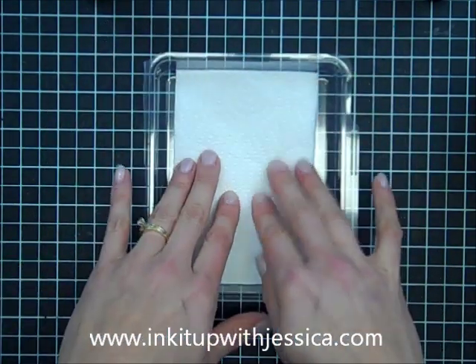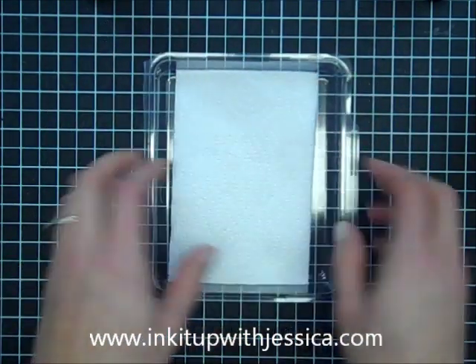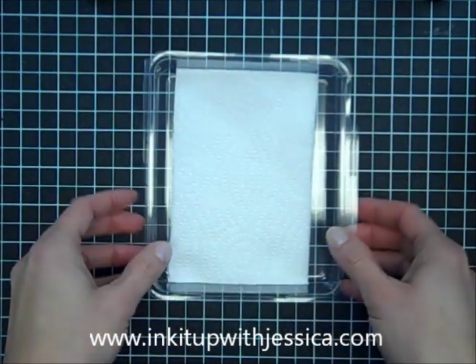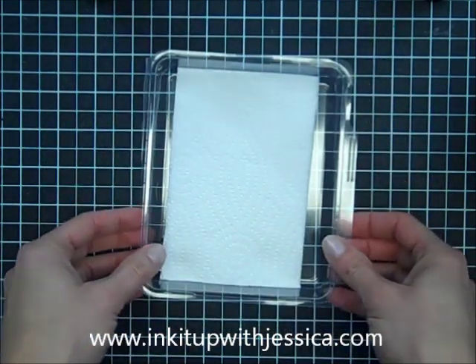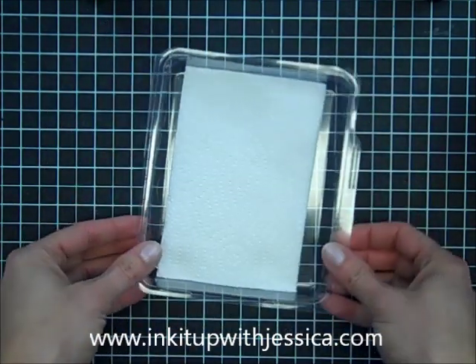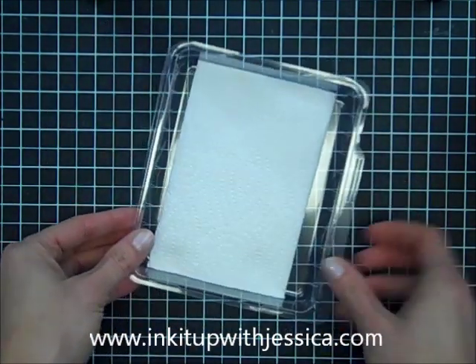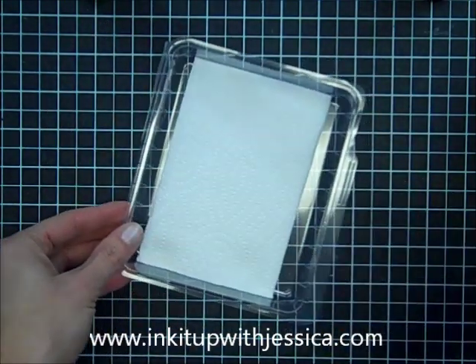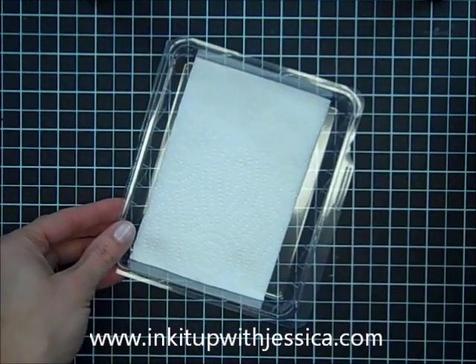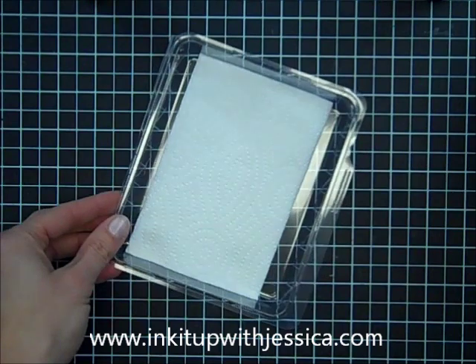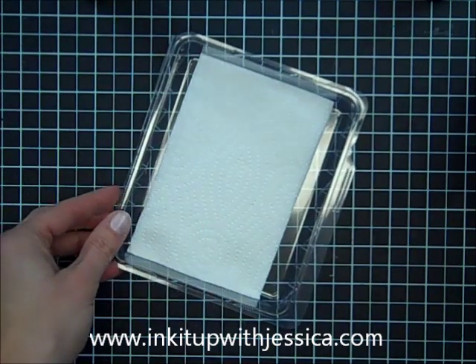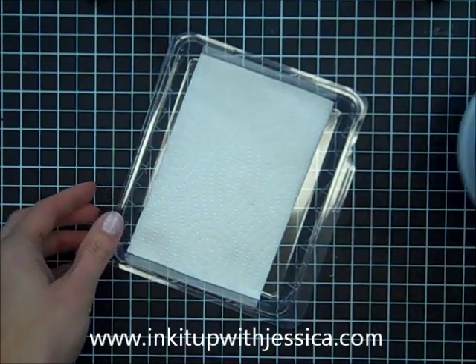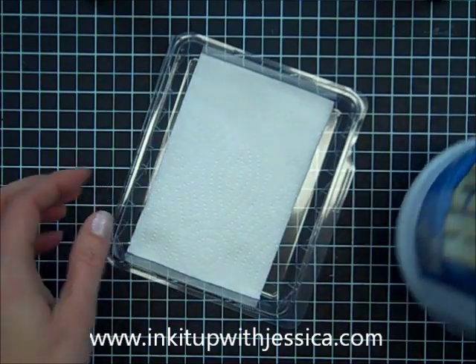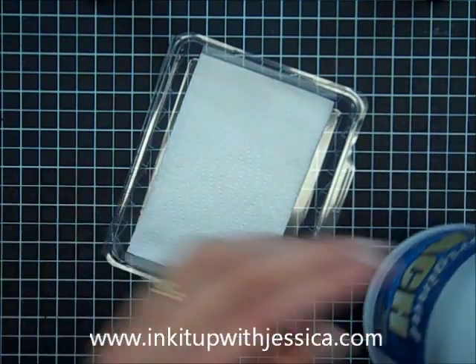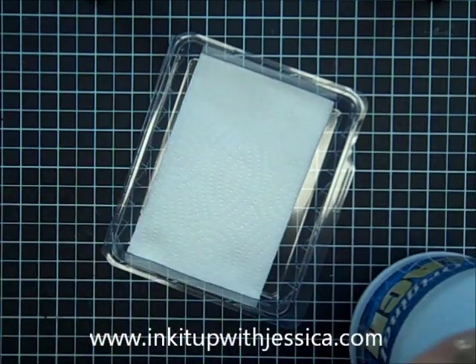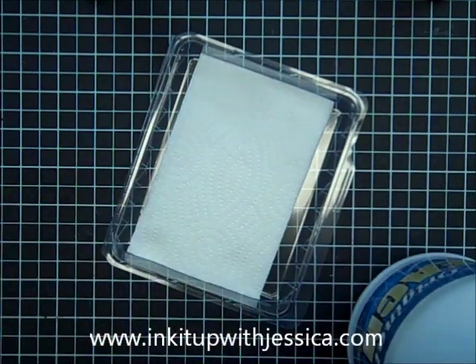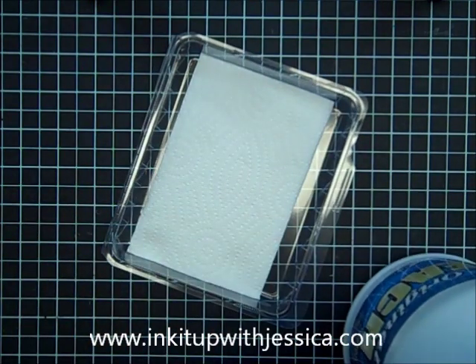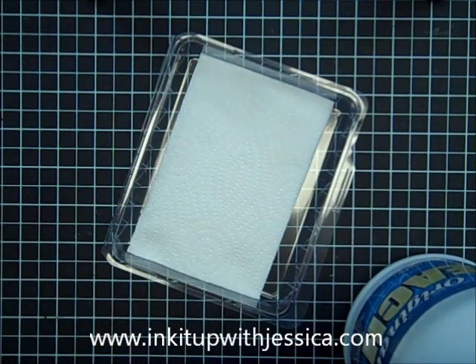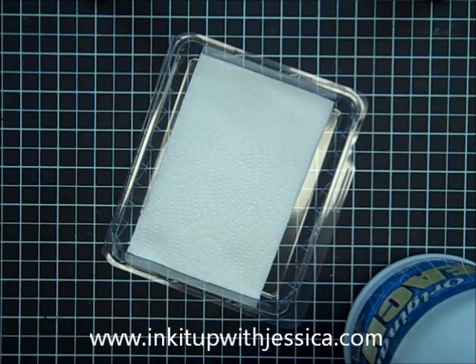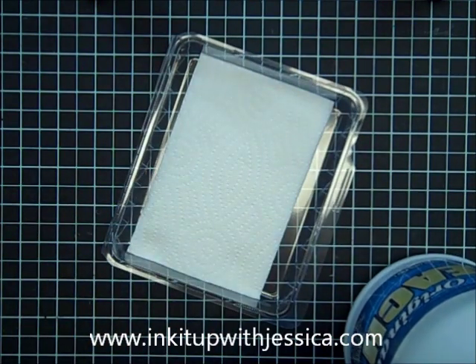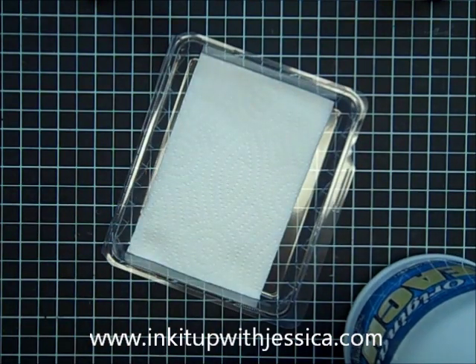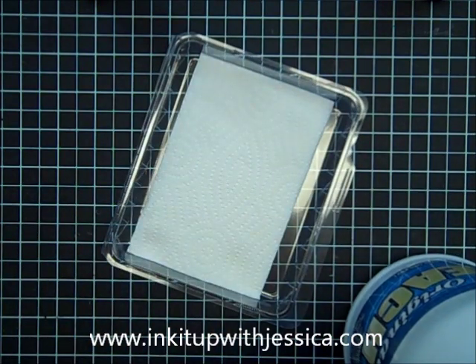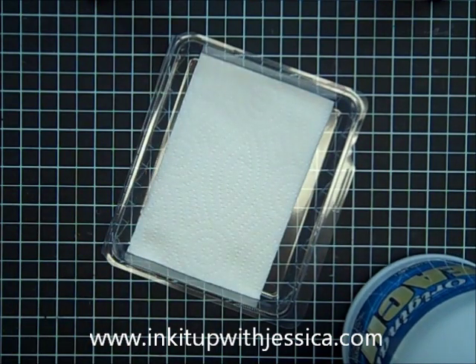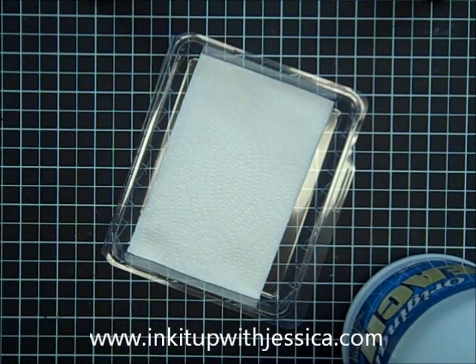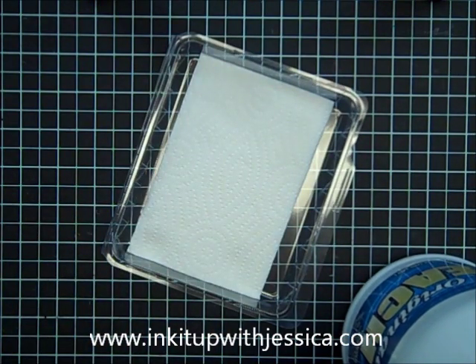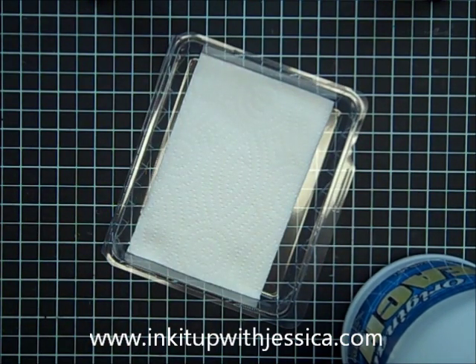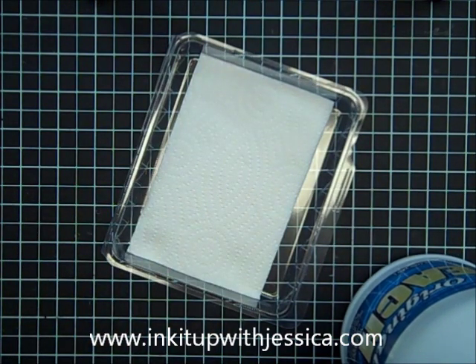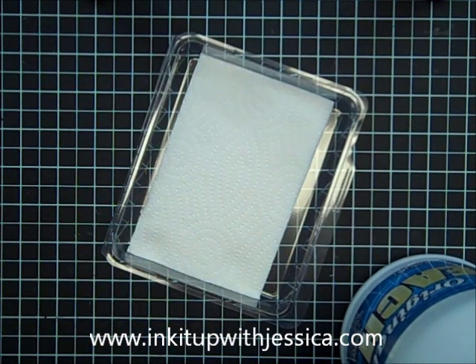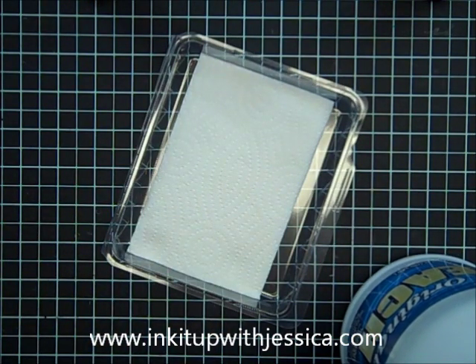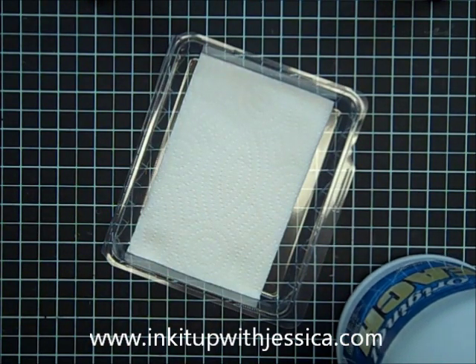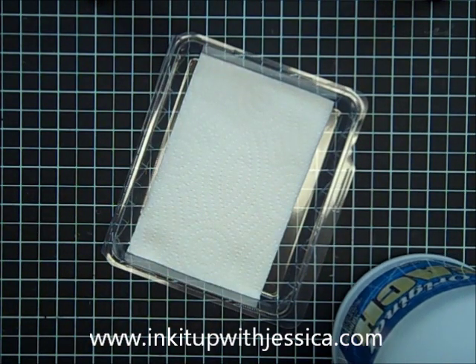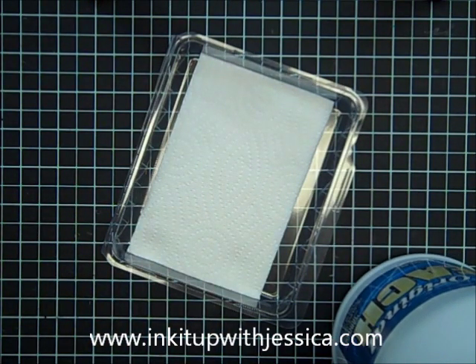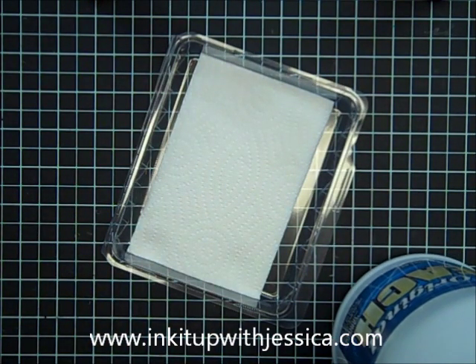We're just going to pour some bleach on here, enough to saturate the paper towel and make this into an ink pad.